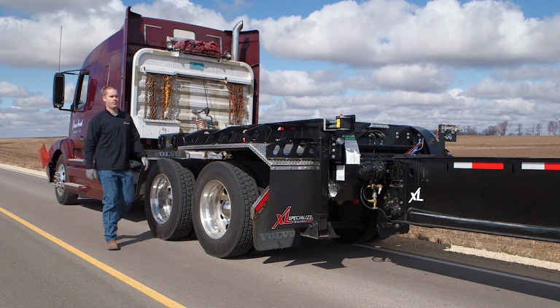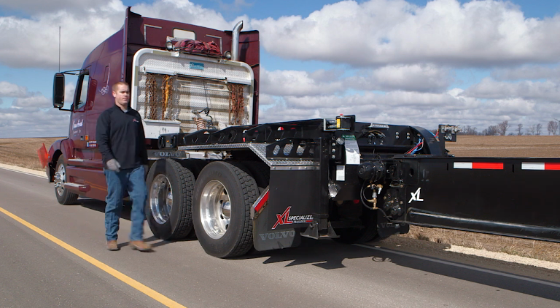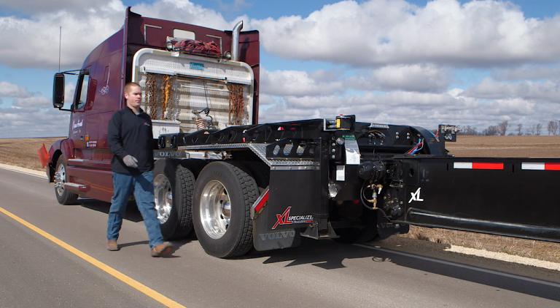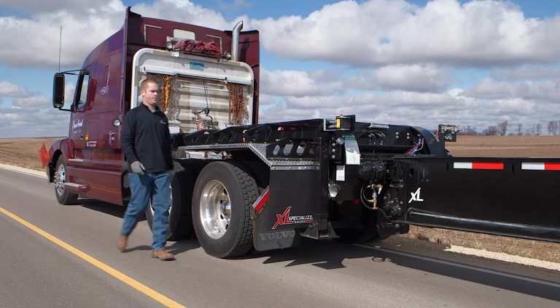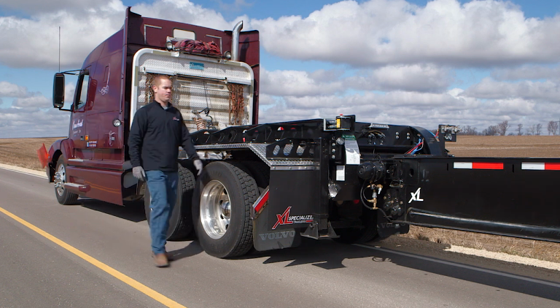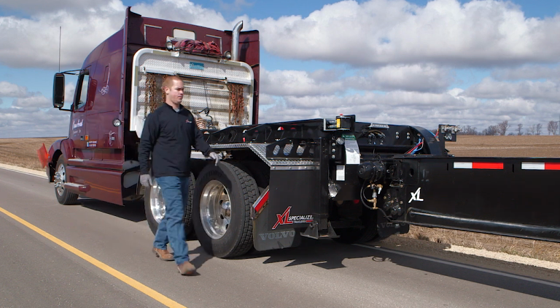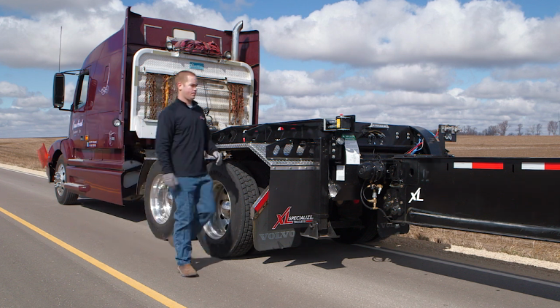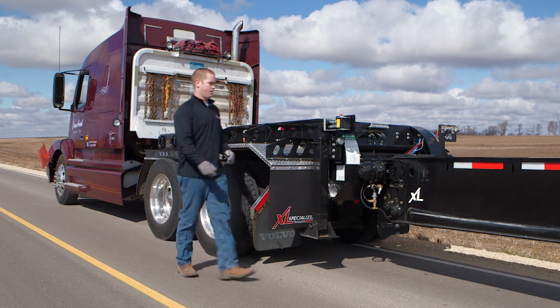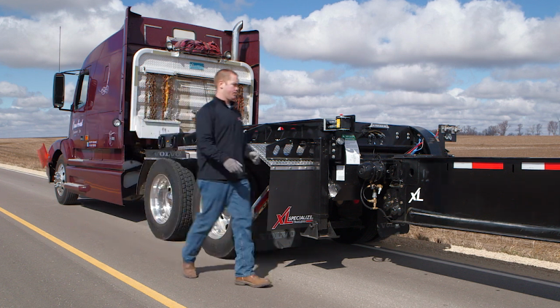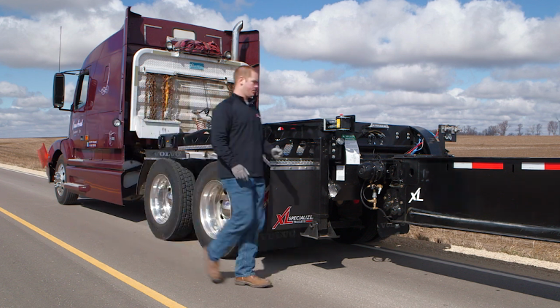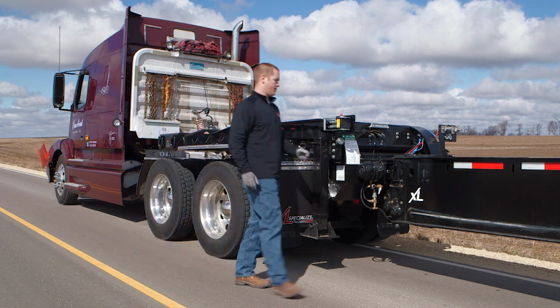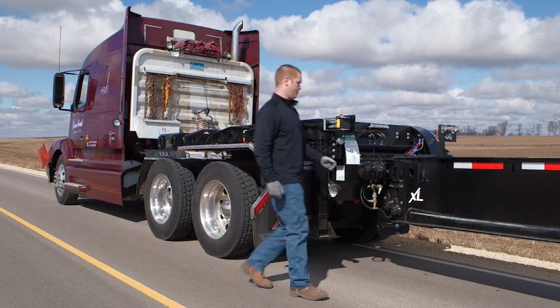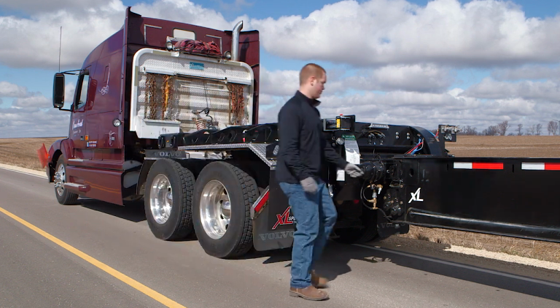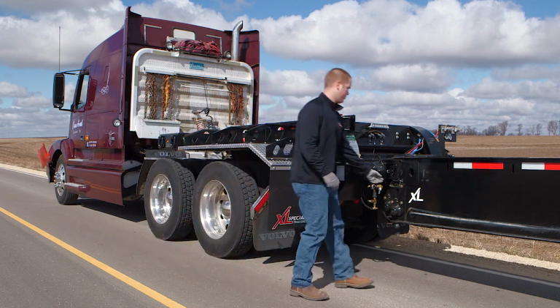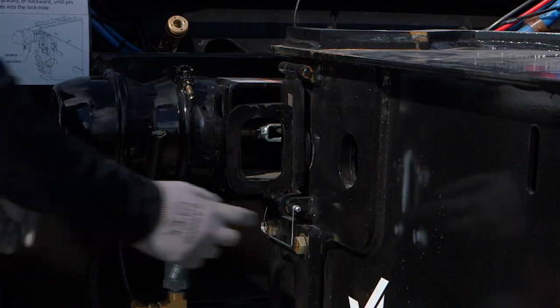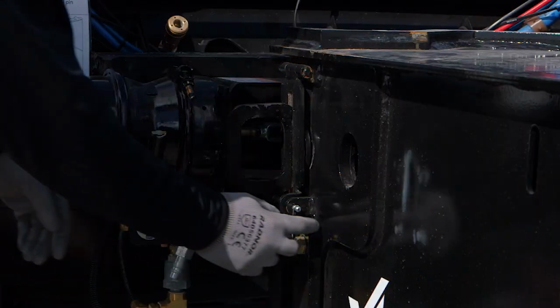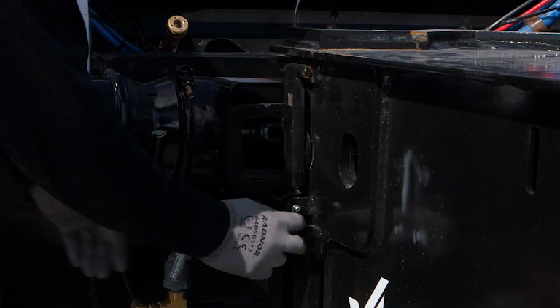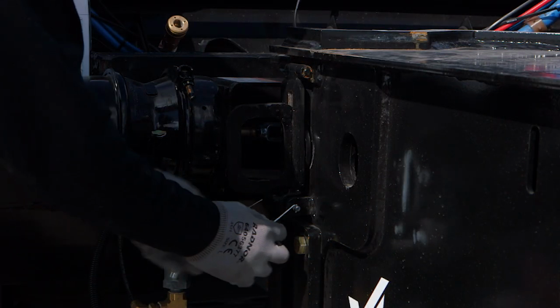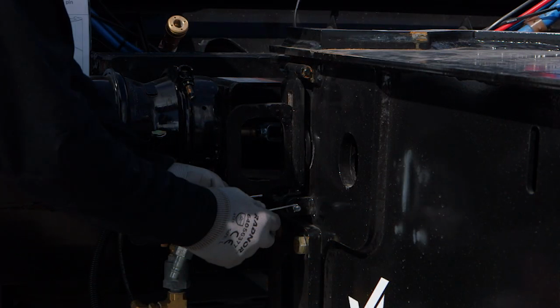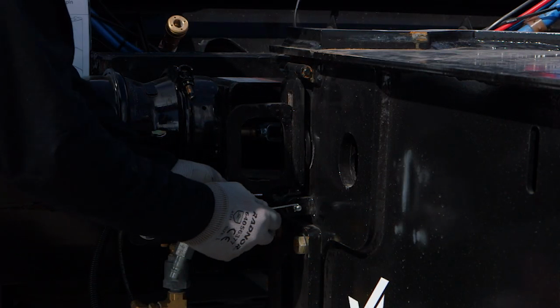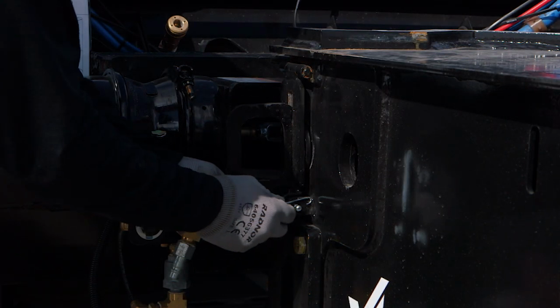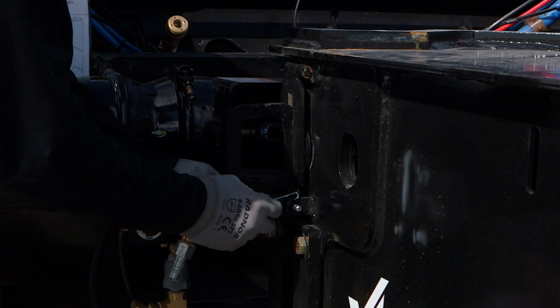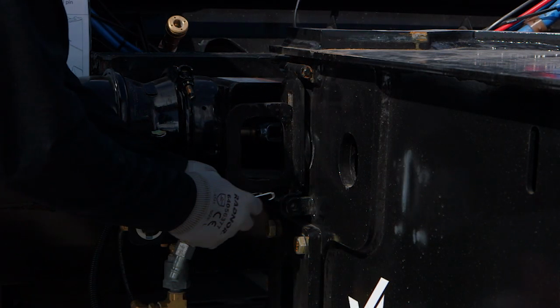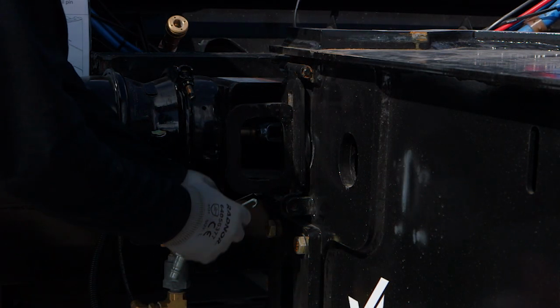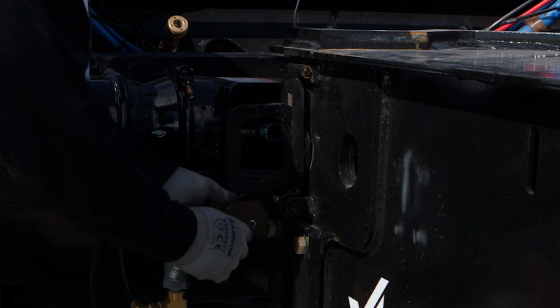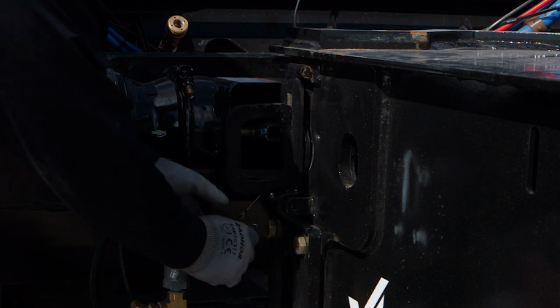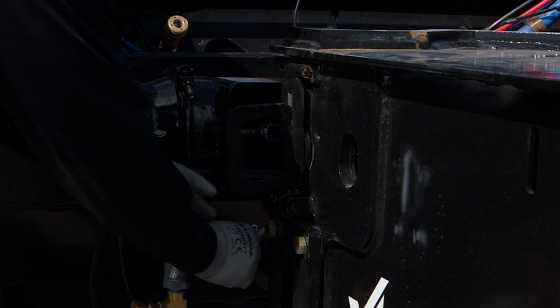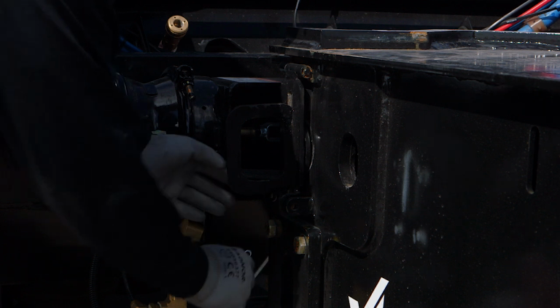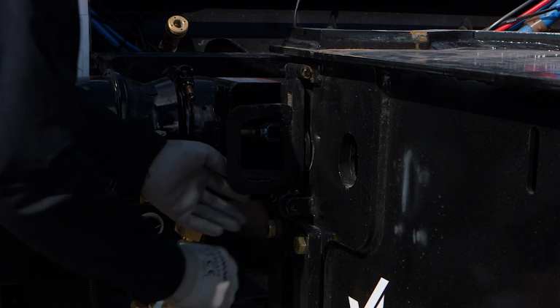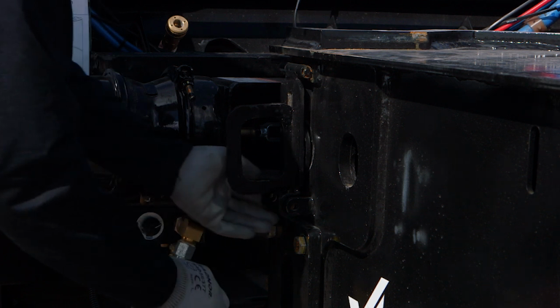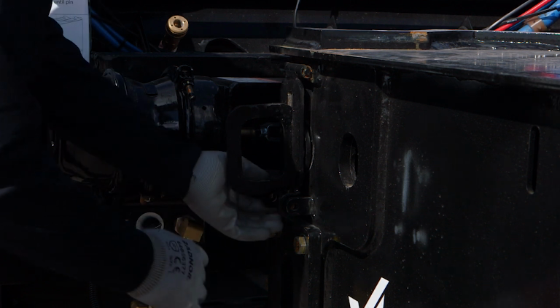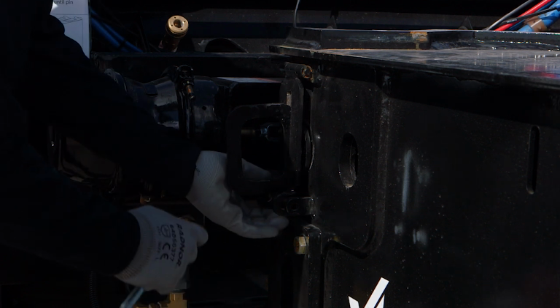To extend the second beam, simply pull the manual pins from the next outermost beam and move the truck forward.